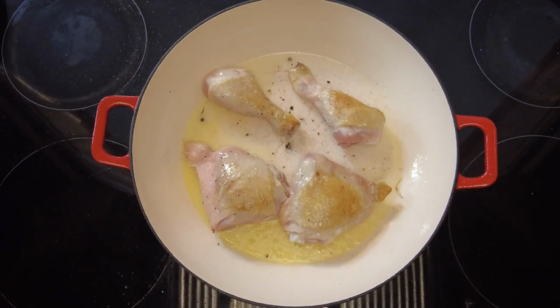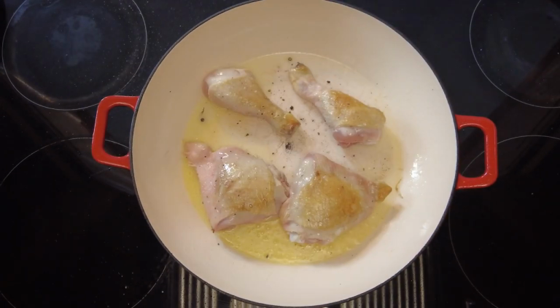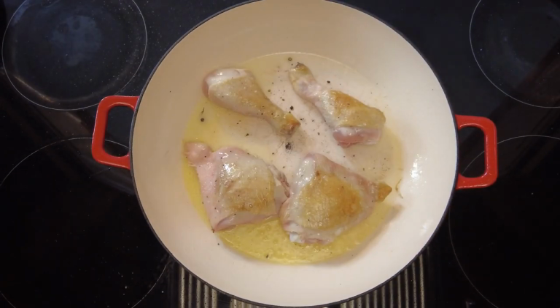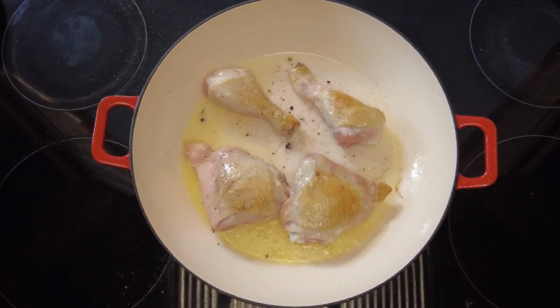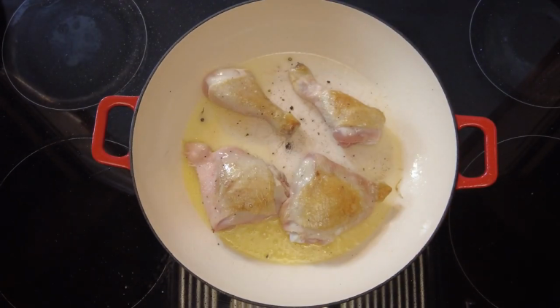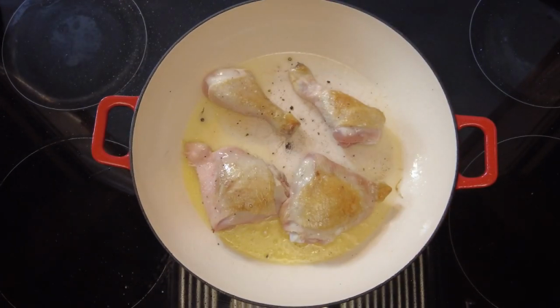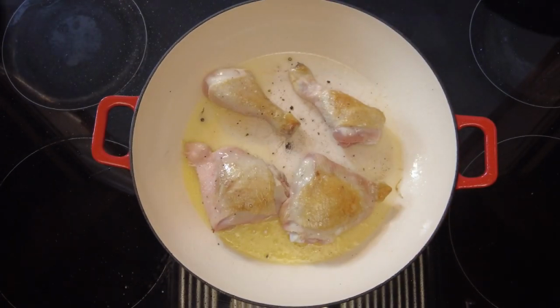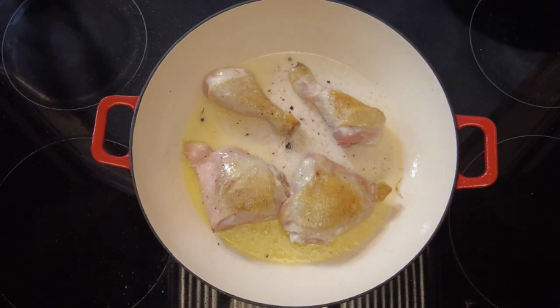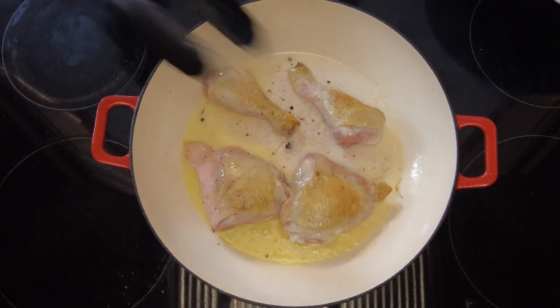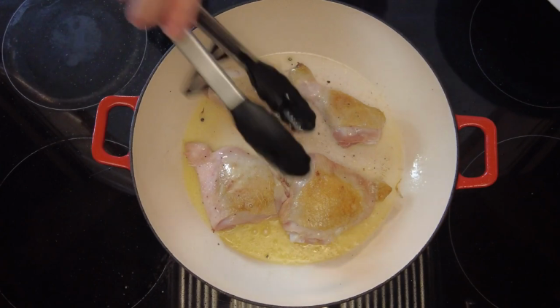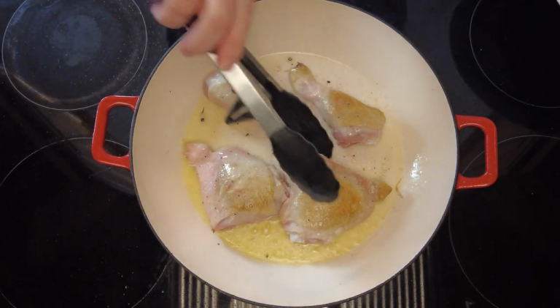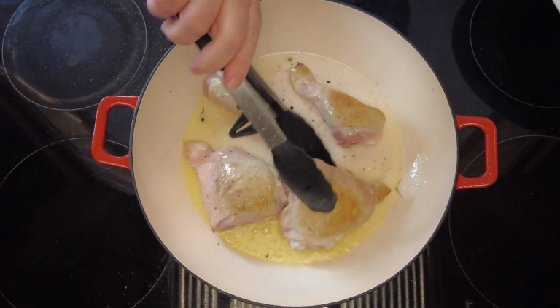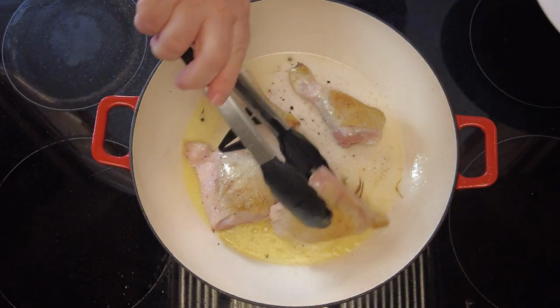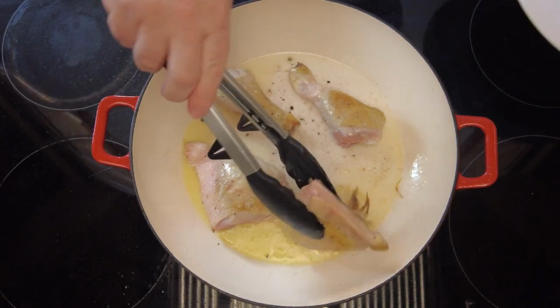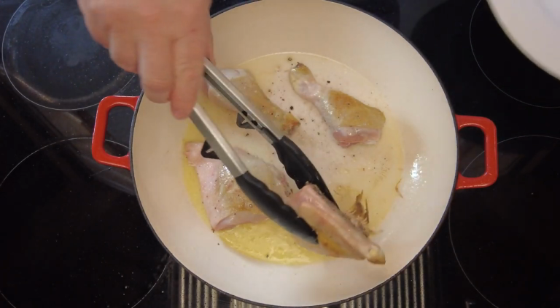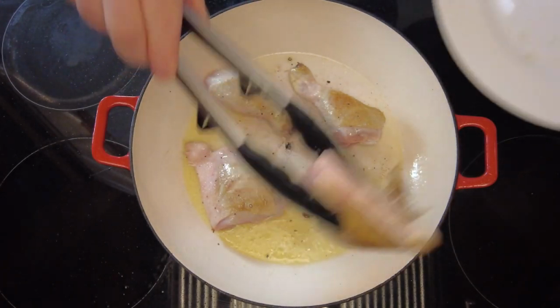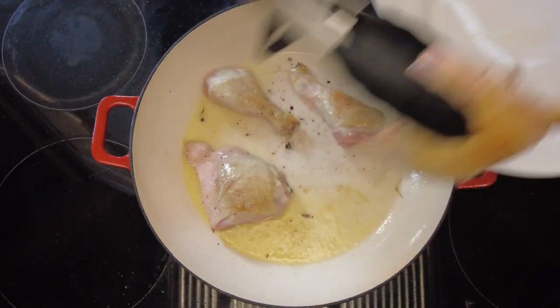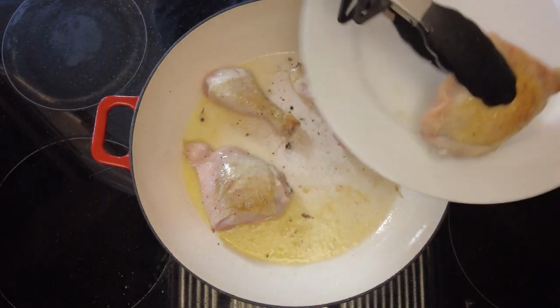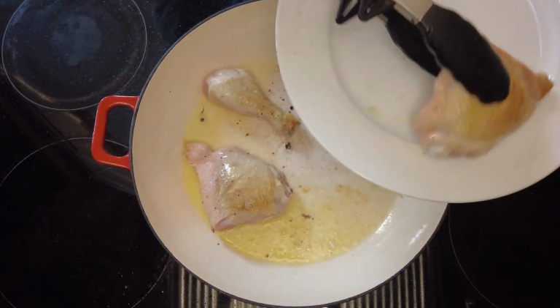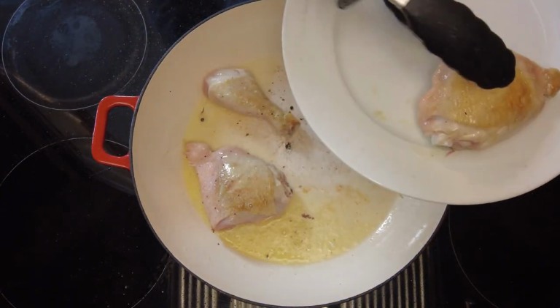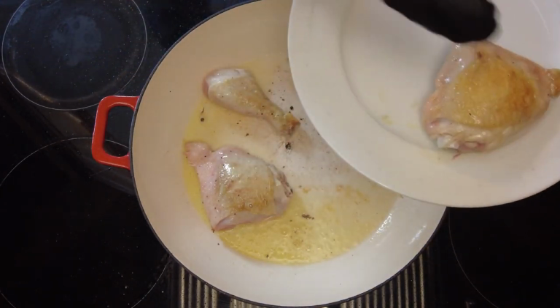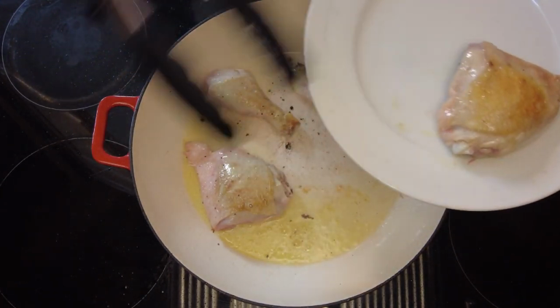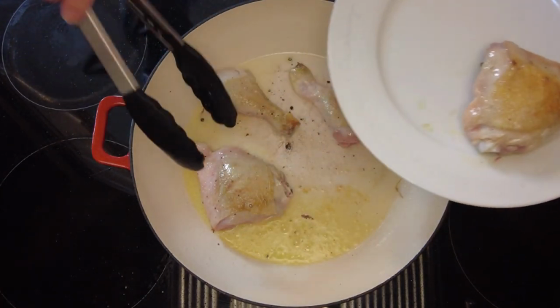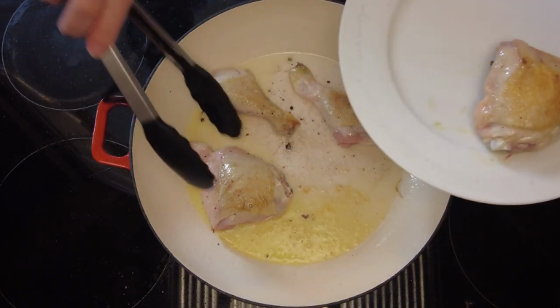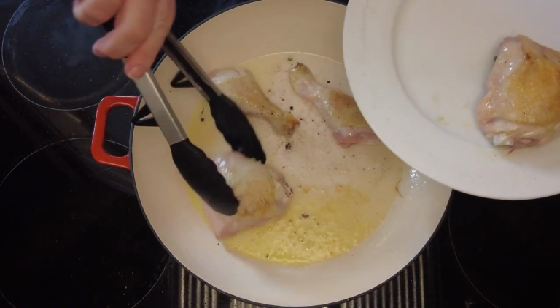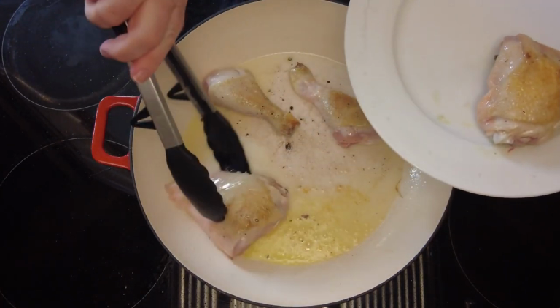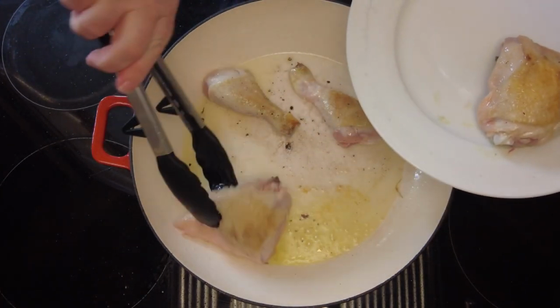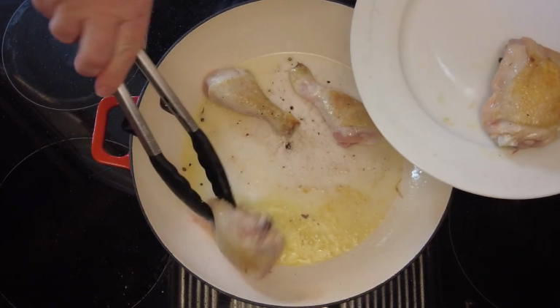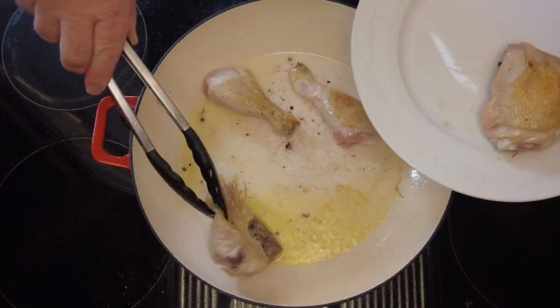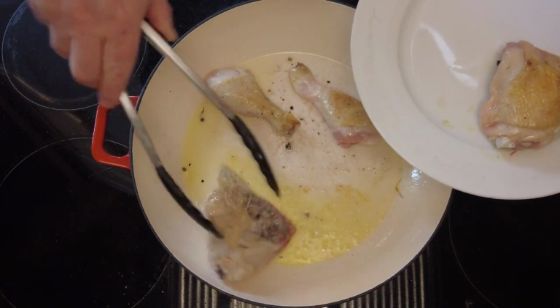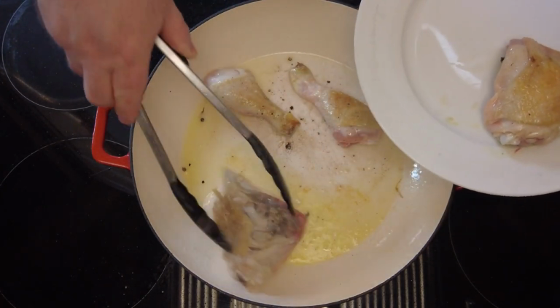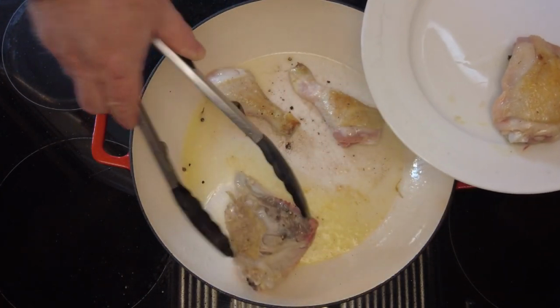Now after our chicken has been browned on both sides, we're just going to remove it and set it on a plate while we prepare the vegetables.